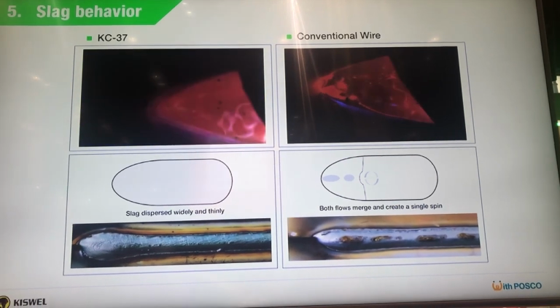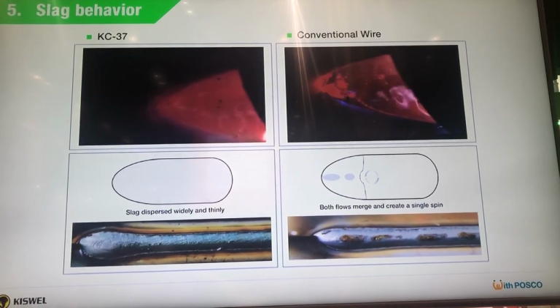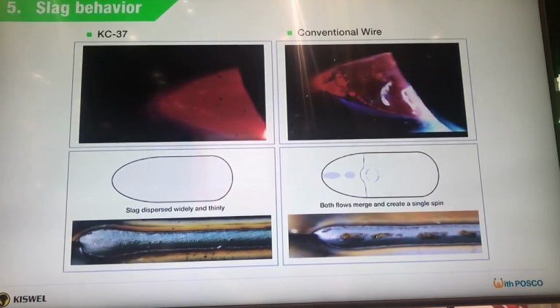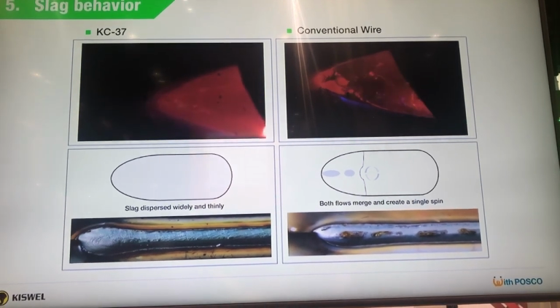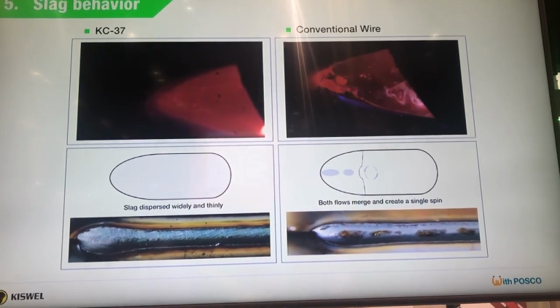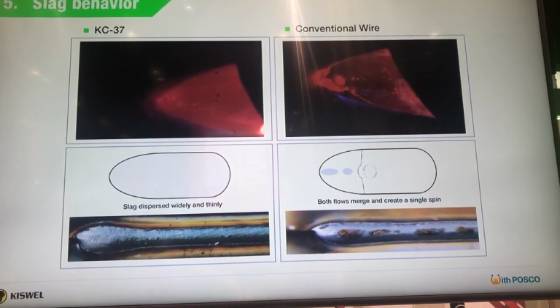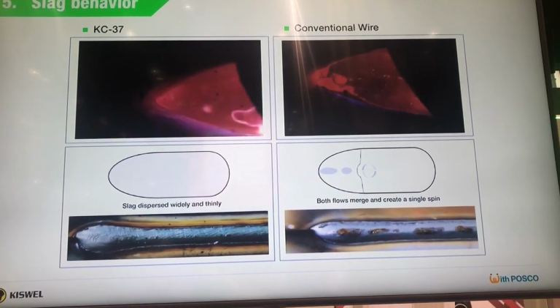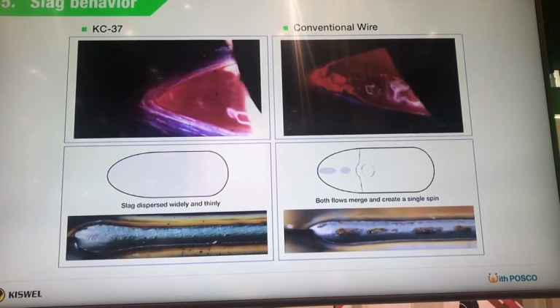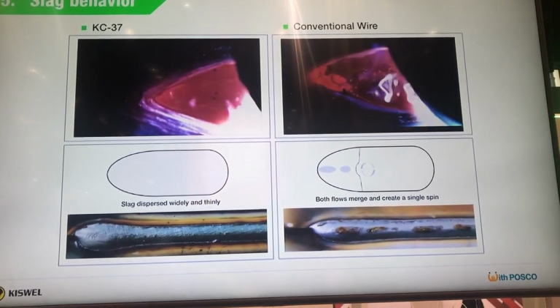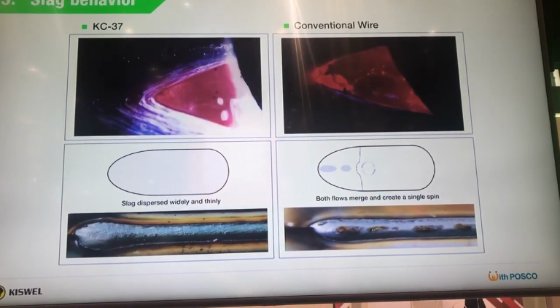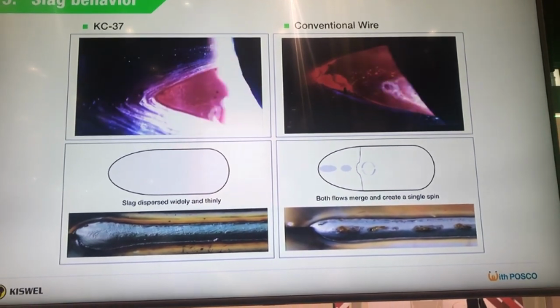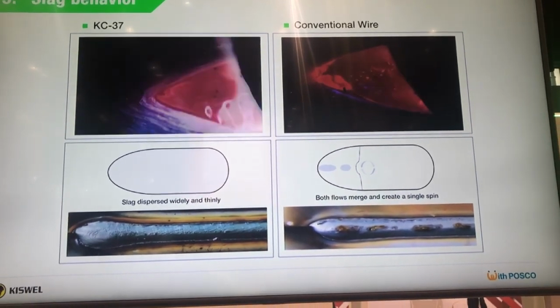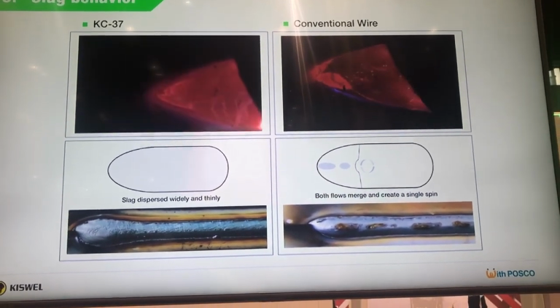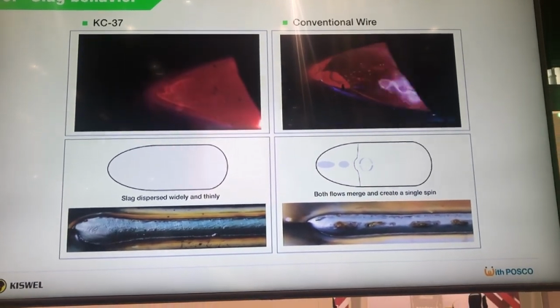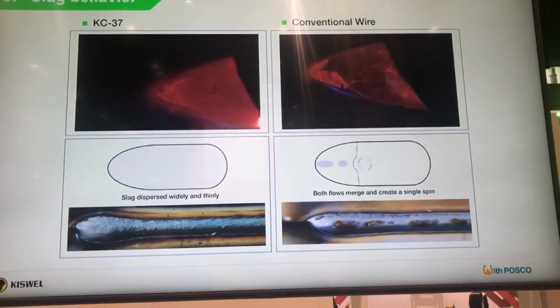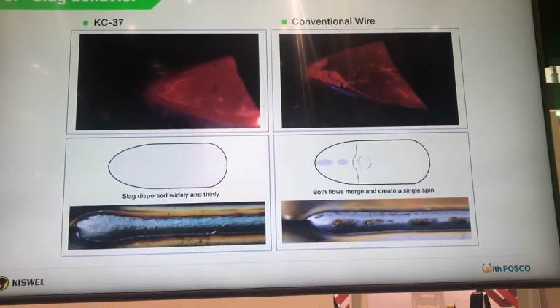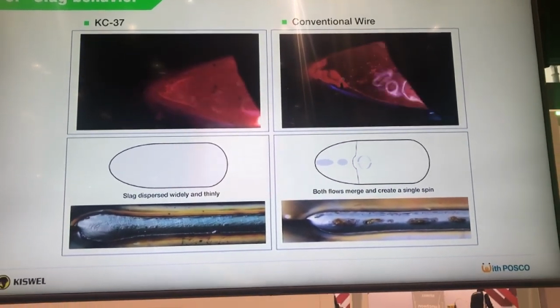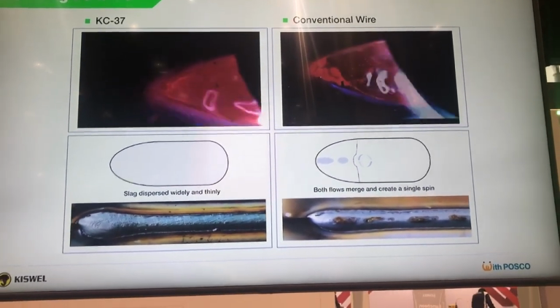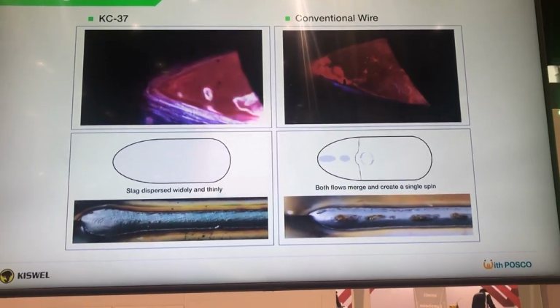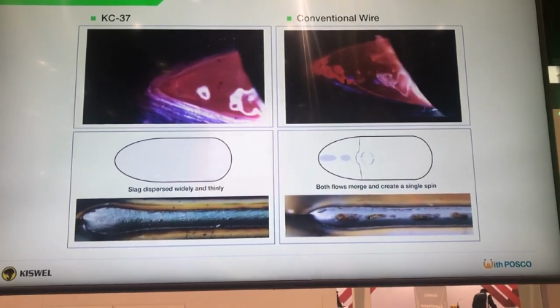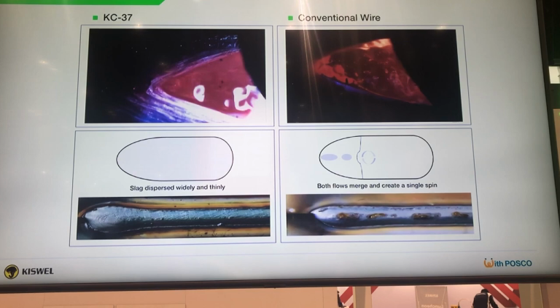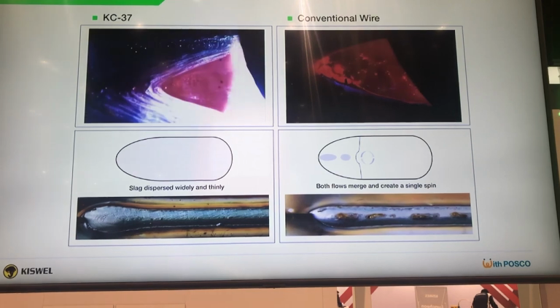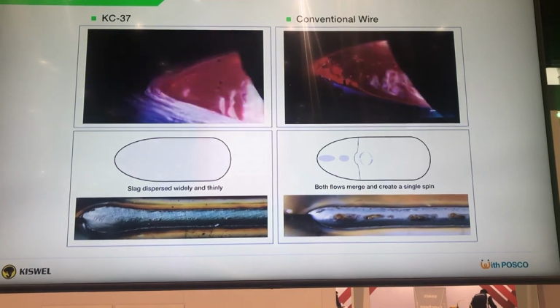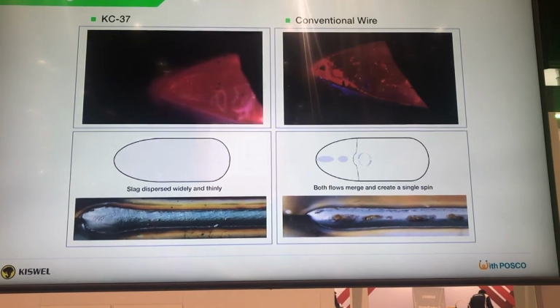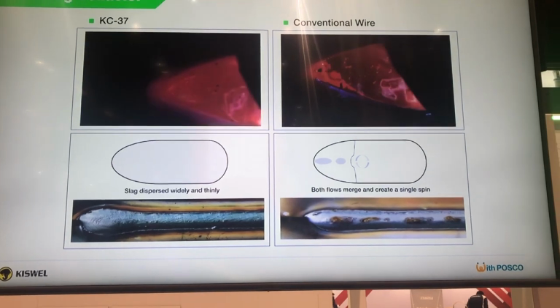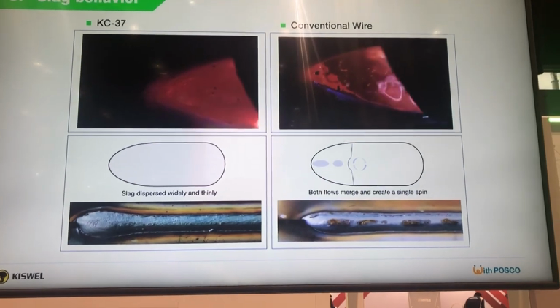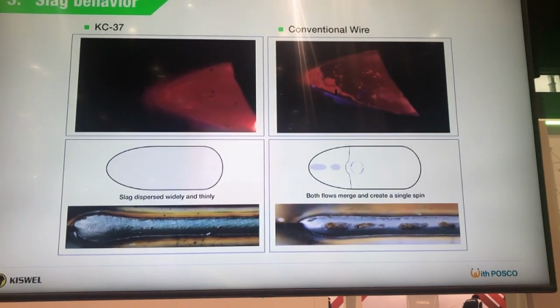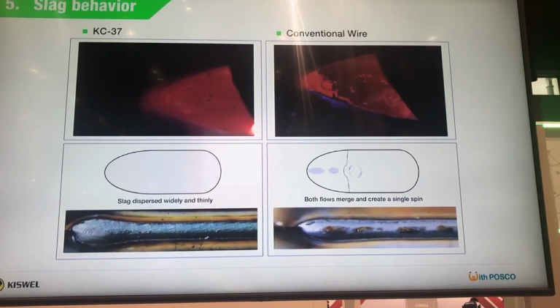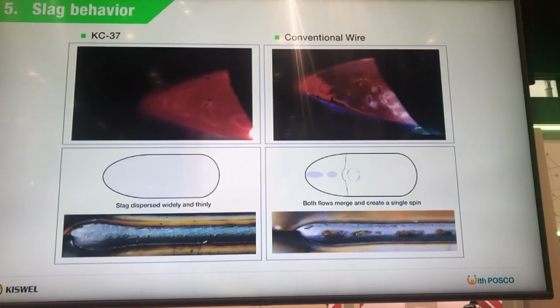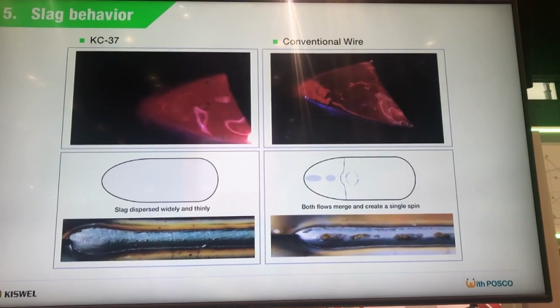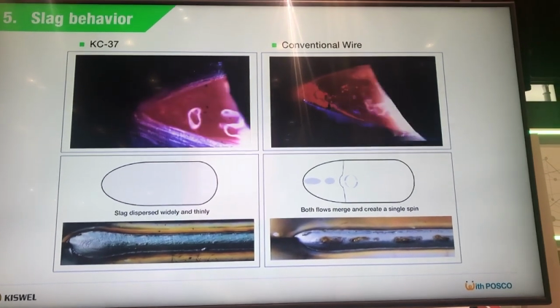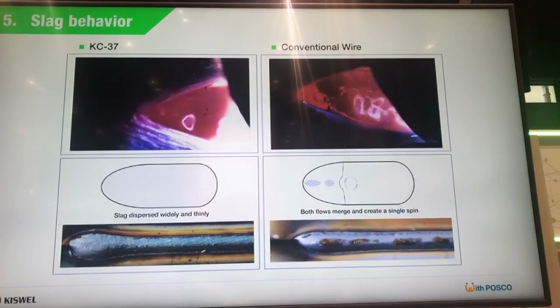The base material used for welding is 780 HP steel, a hot-dip galvanized steel sheet.